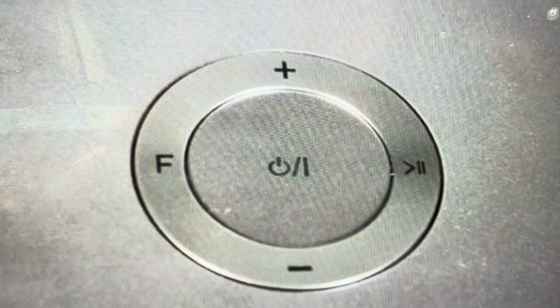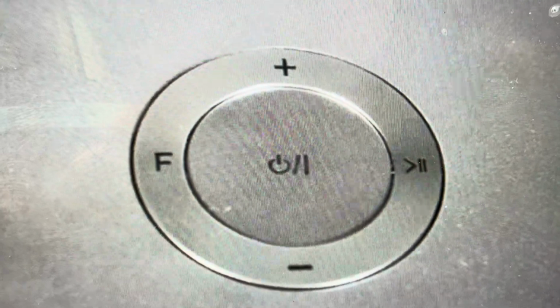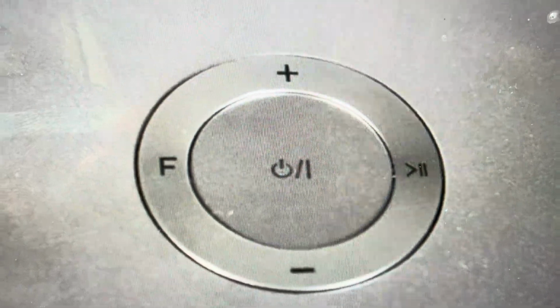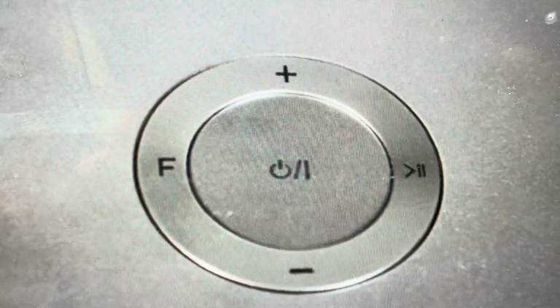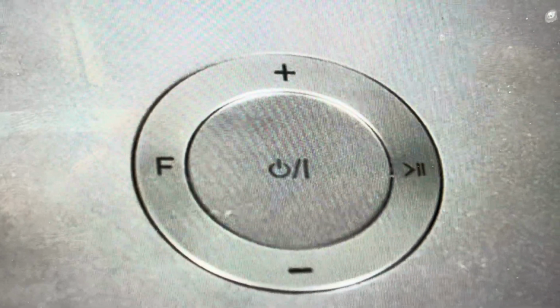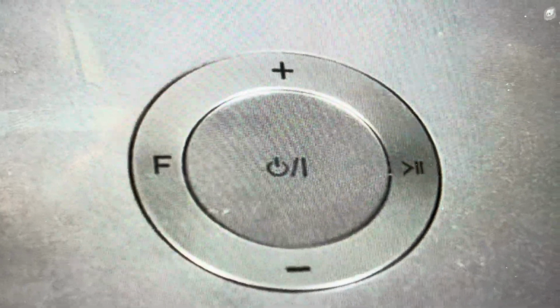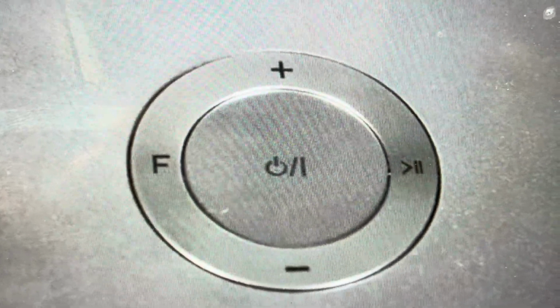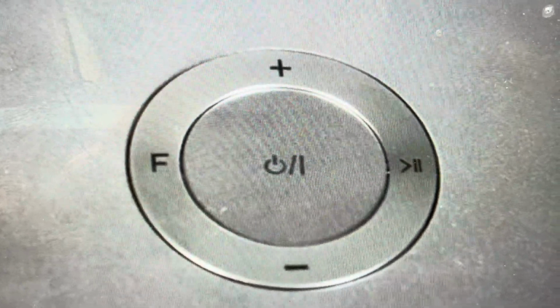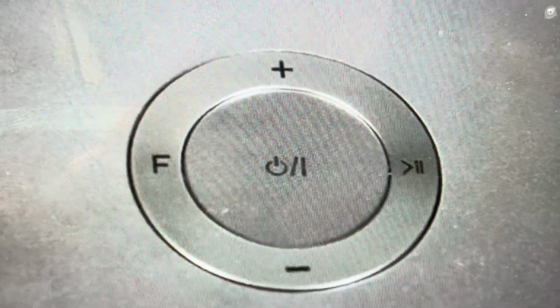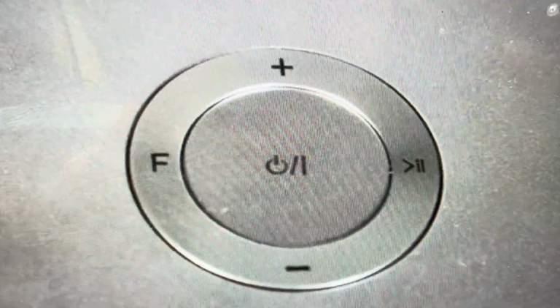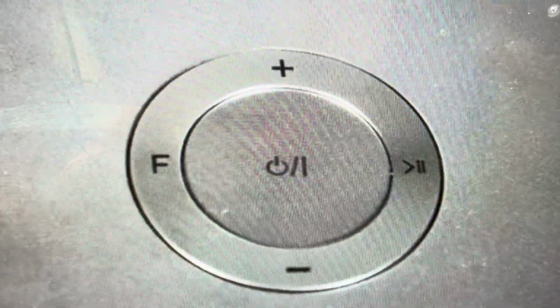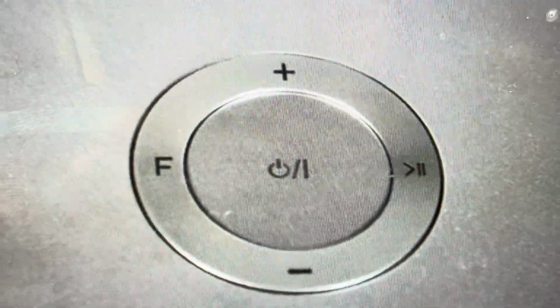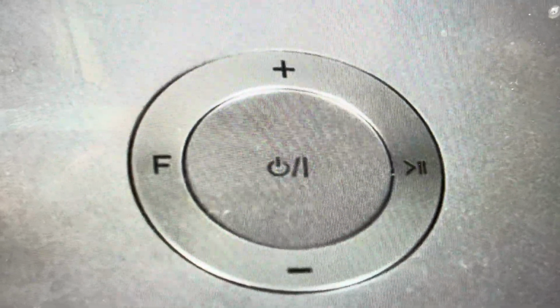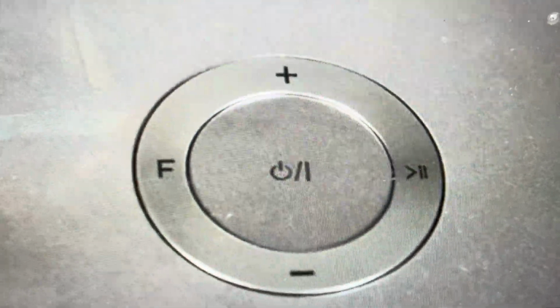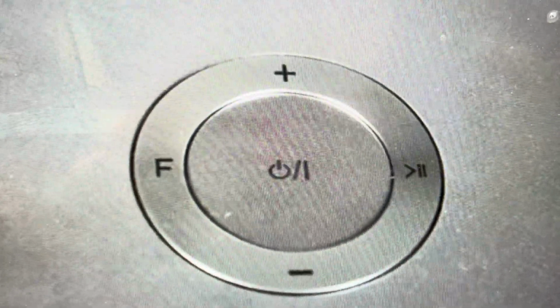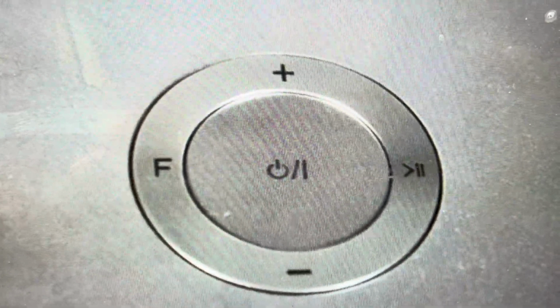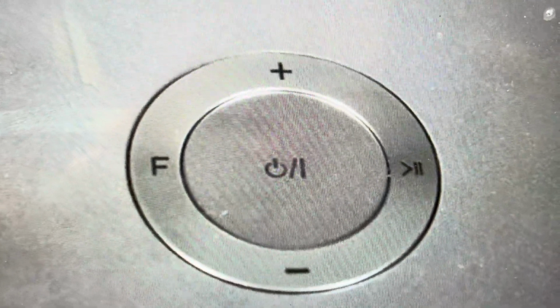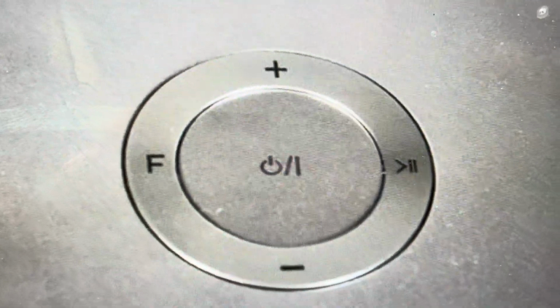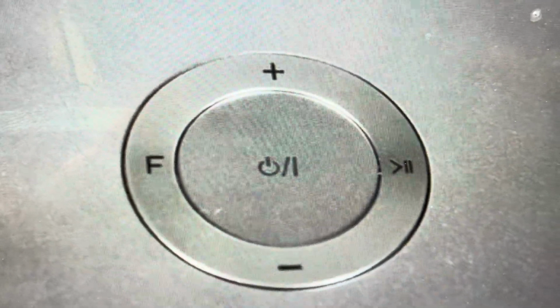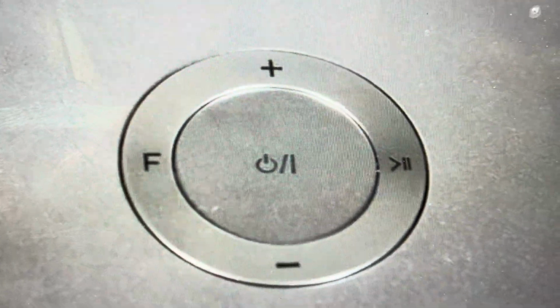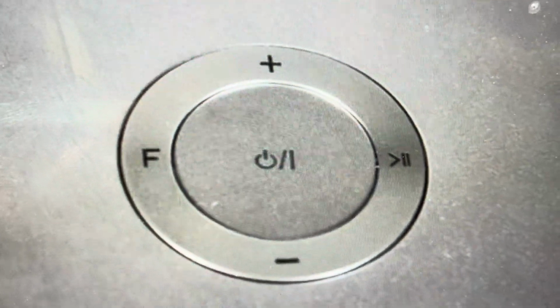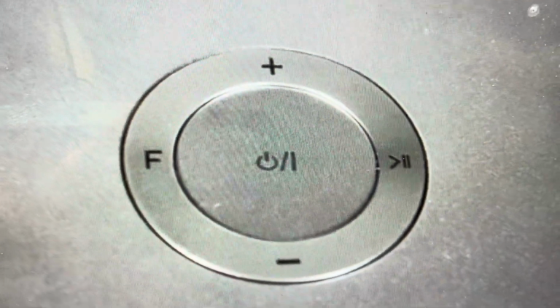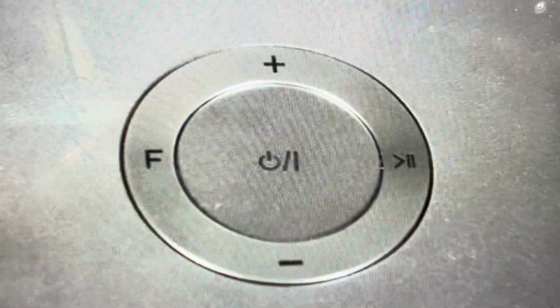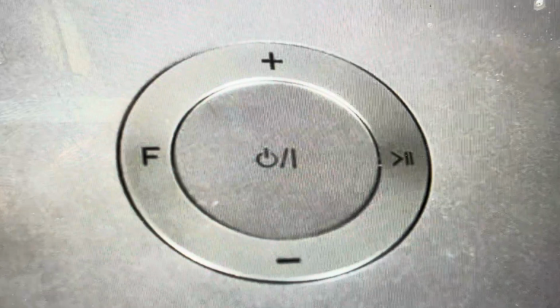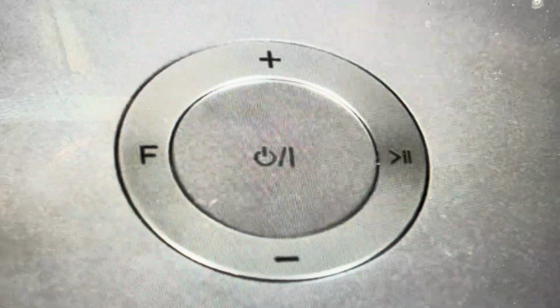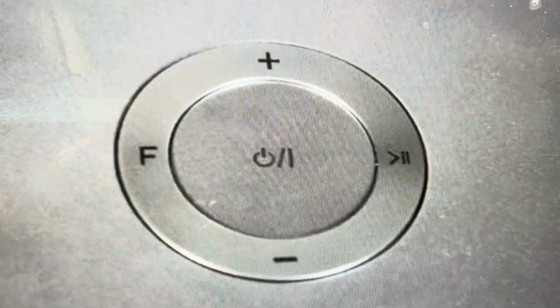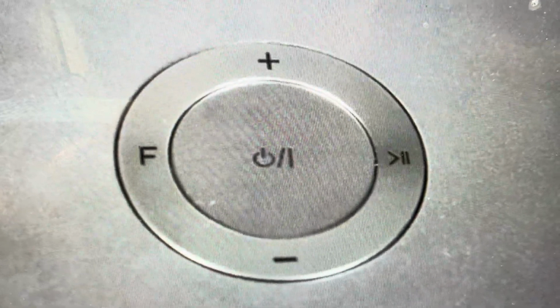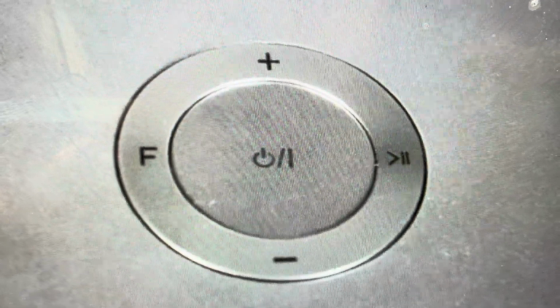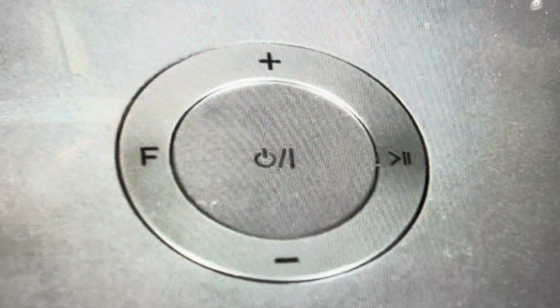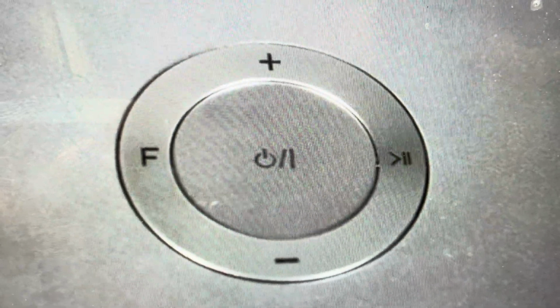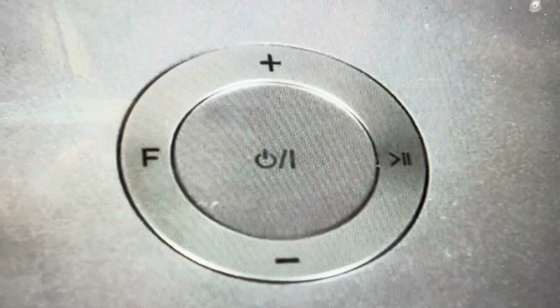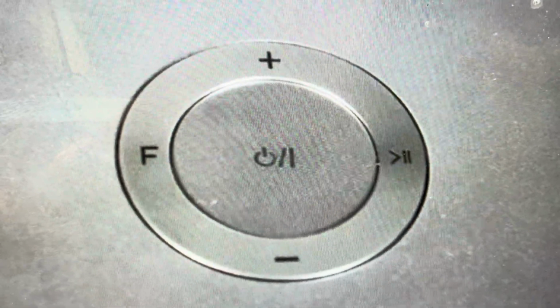Hey everybody, this is a quick video in case you have an LG MusicFlow H4 portable speaker and you need to do a hard reset to the factory default settings on it.